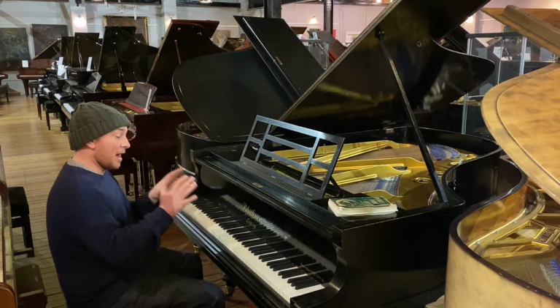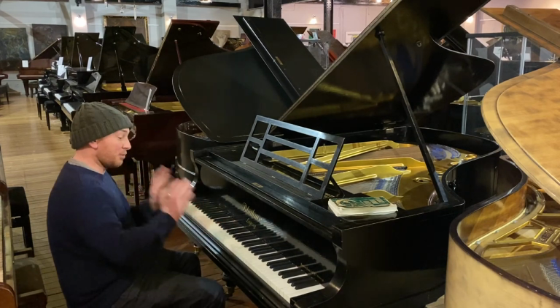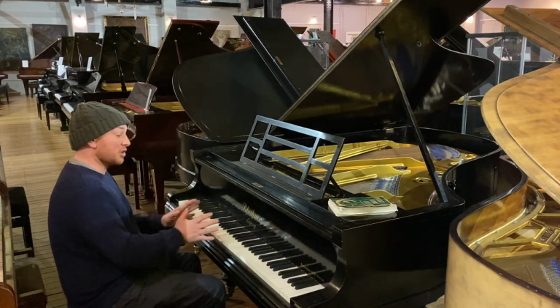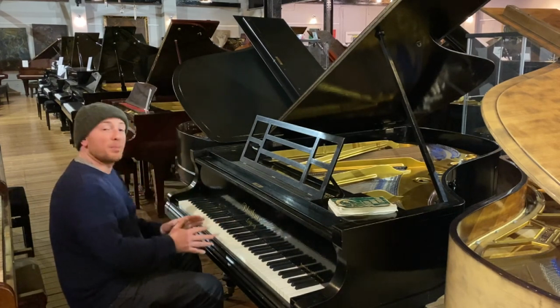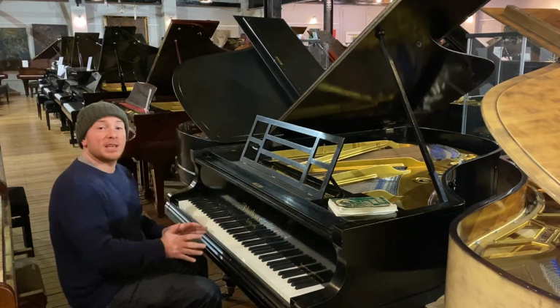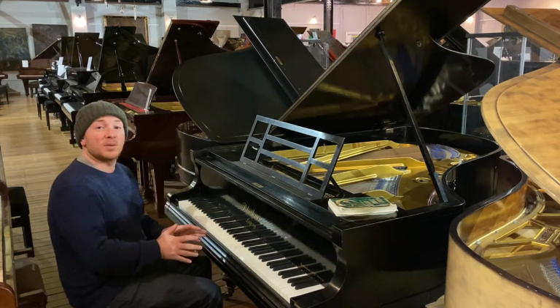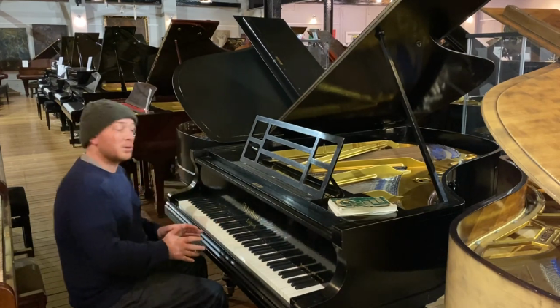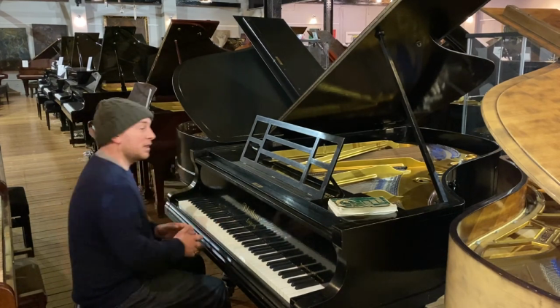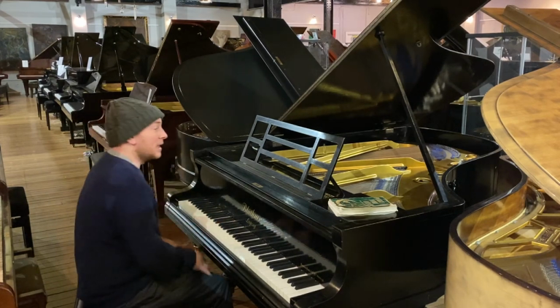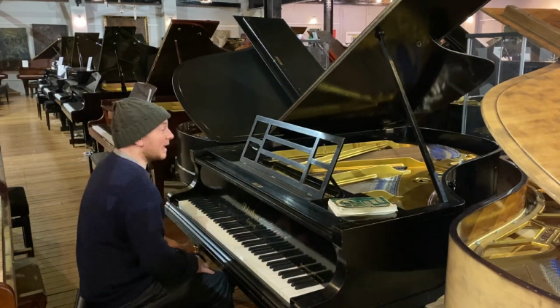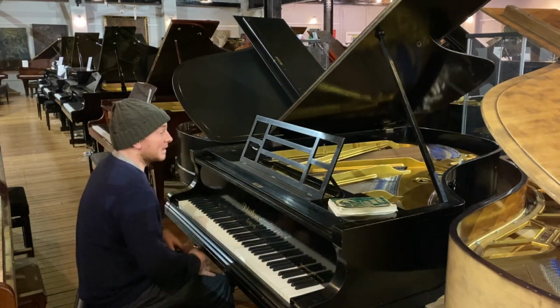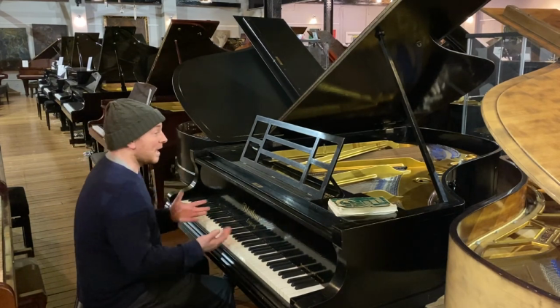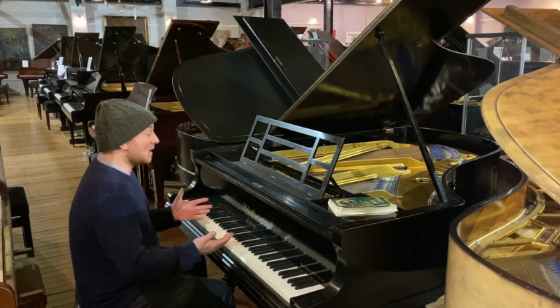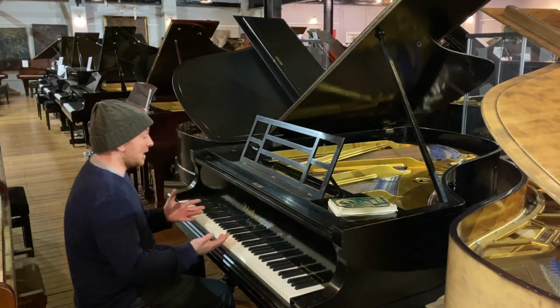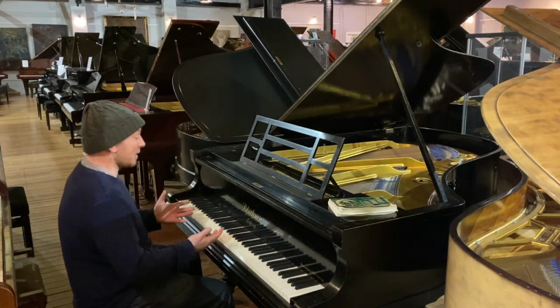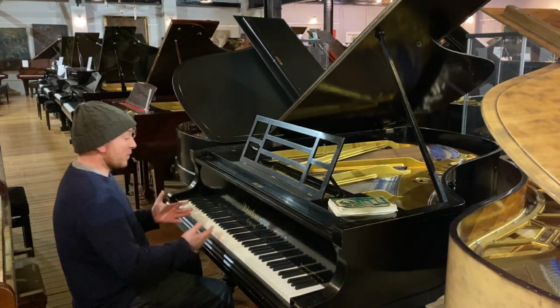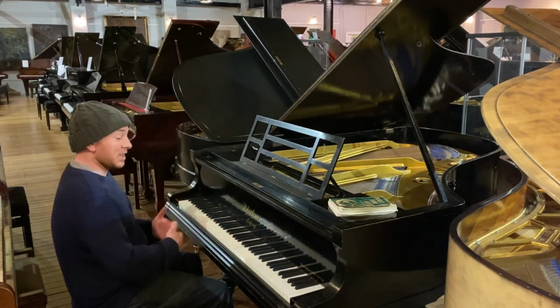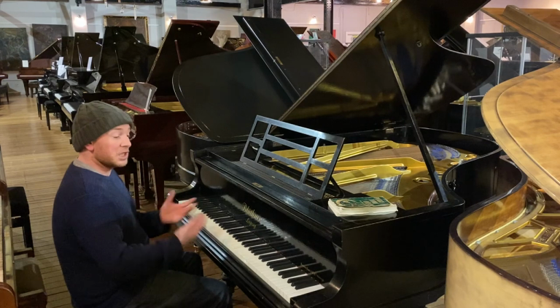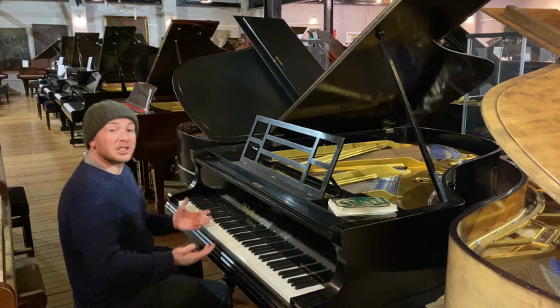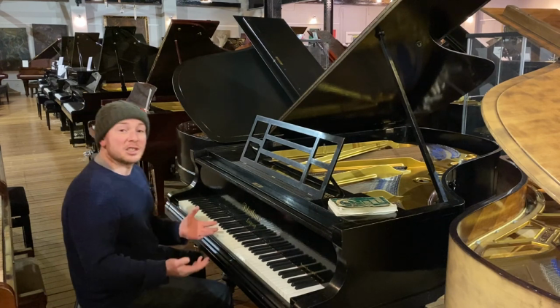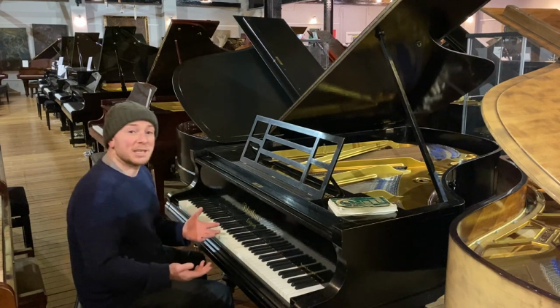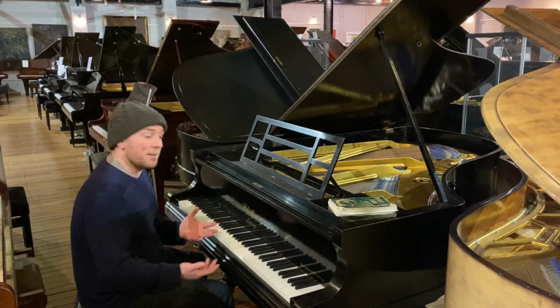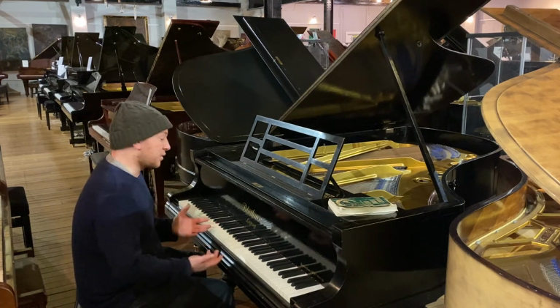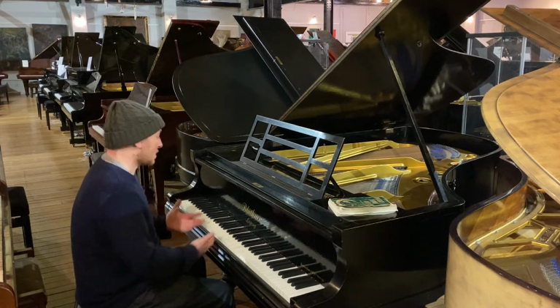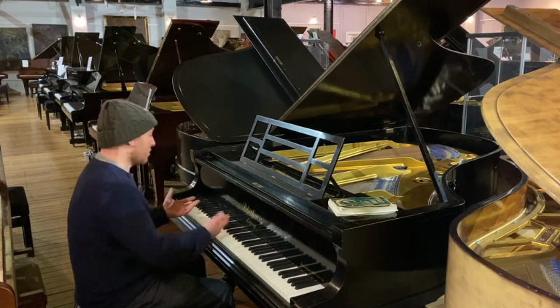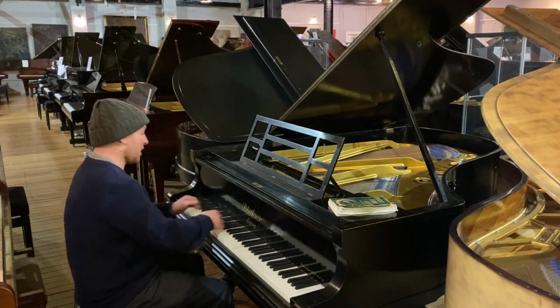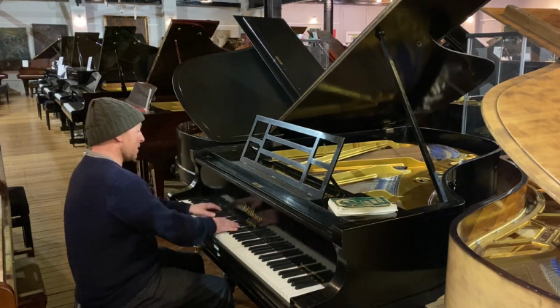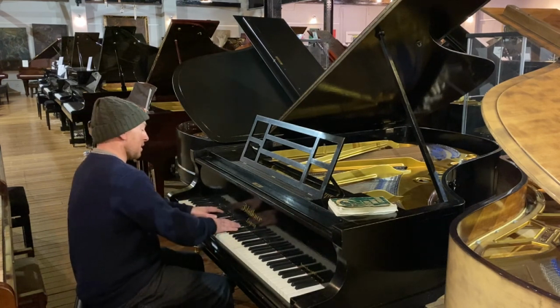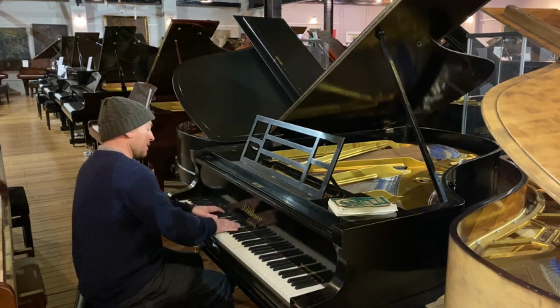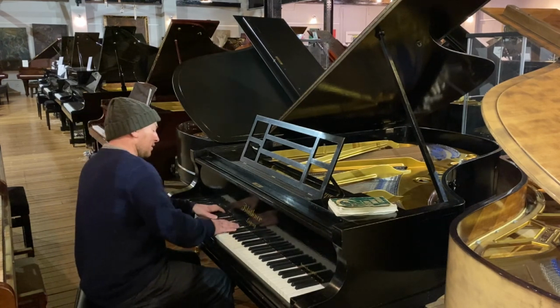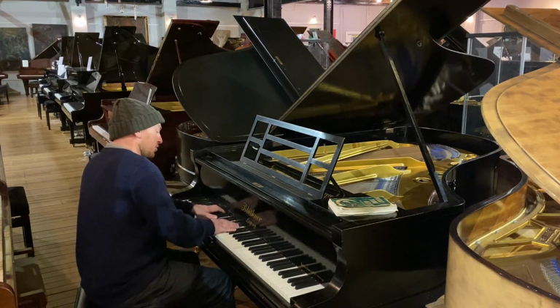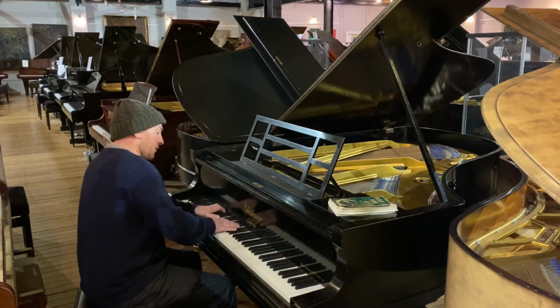I'm just going to play this over to you and let you hear it. It's literally just the way it came into us, but let me show you through.